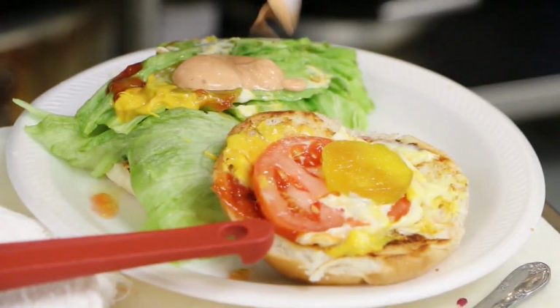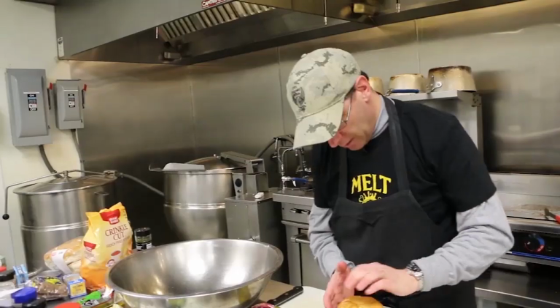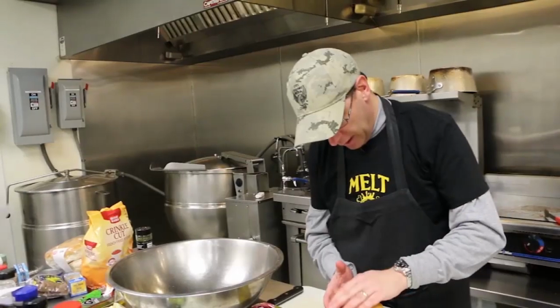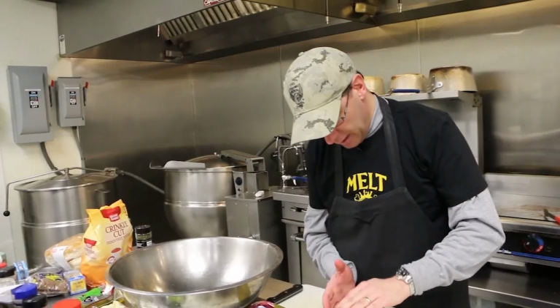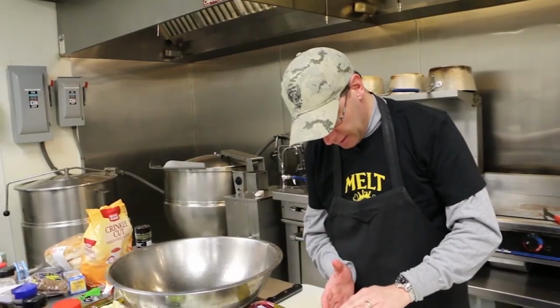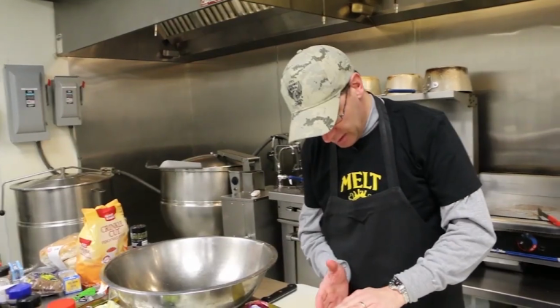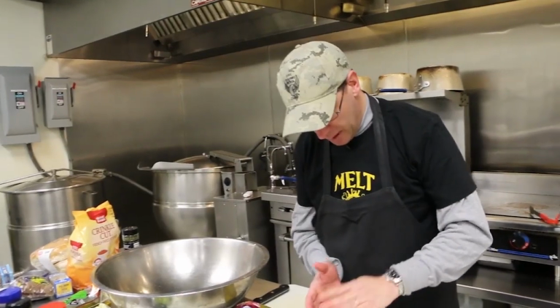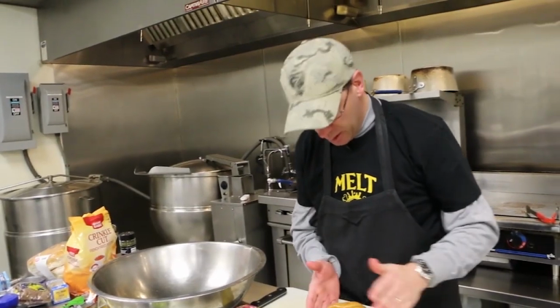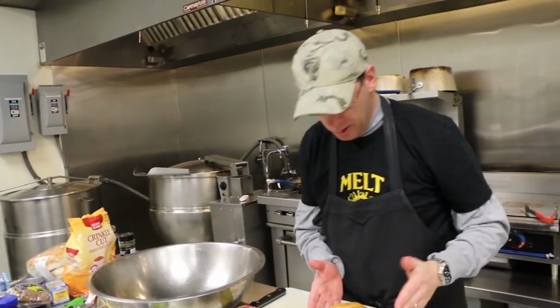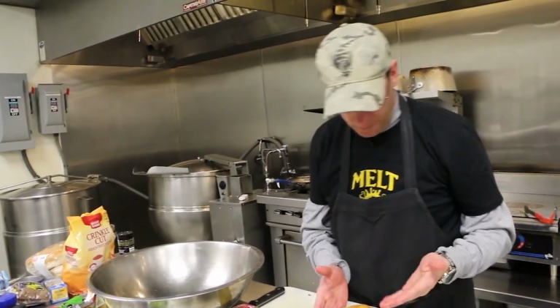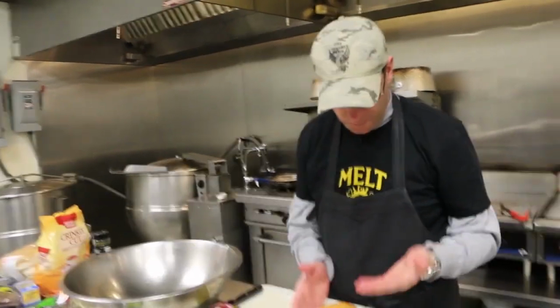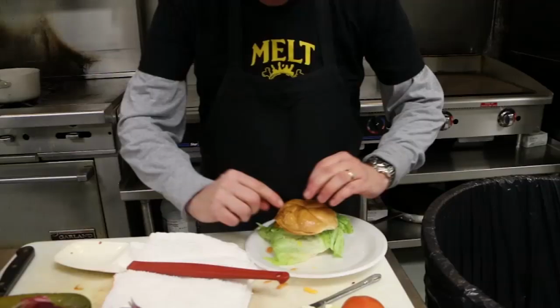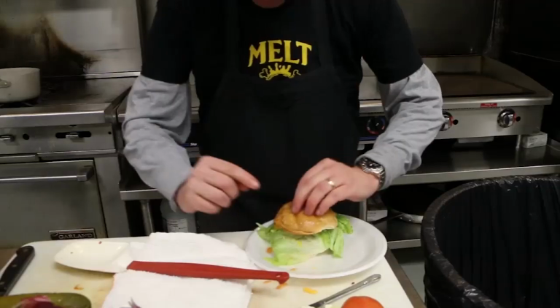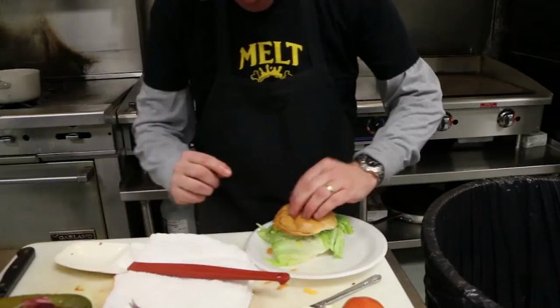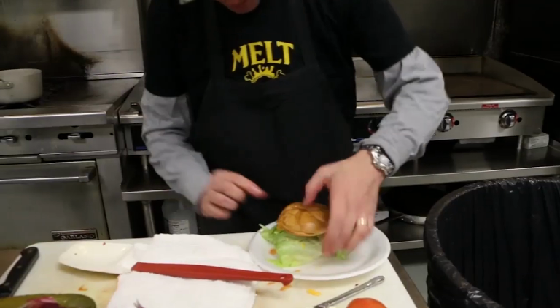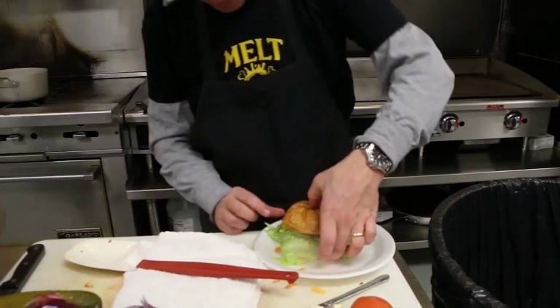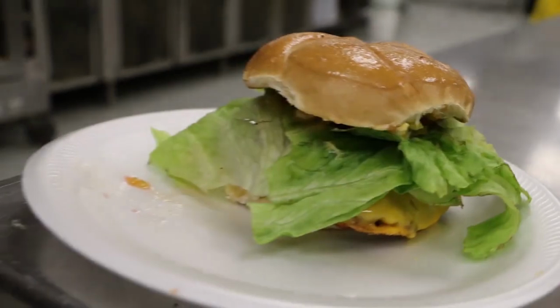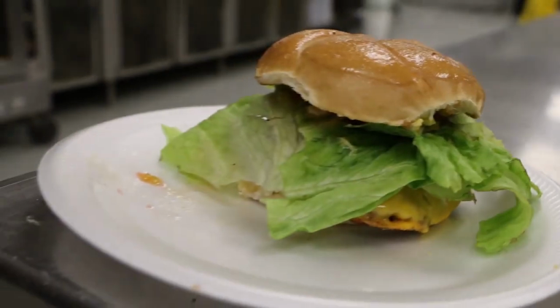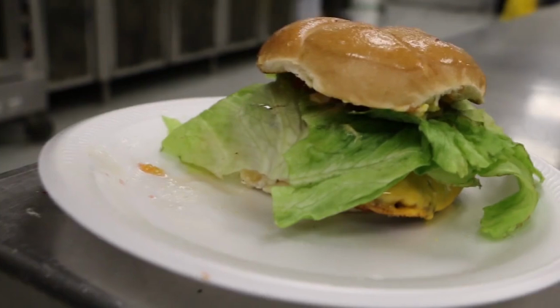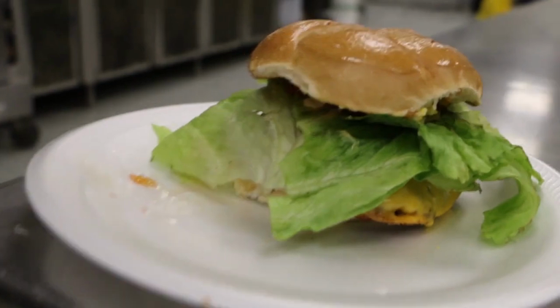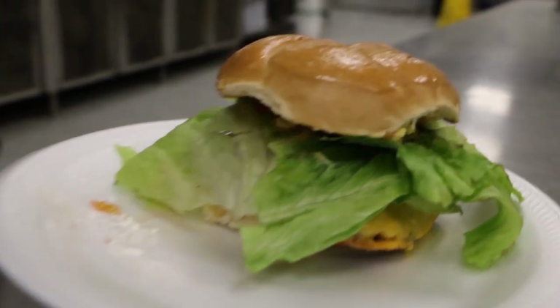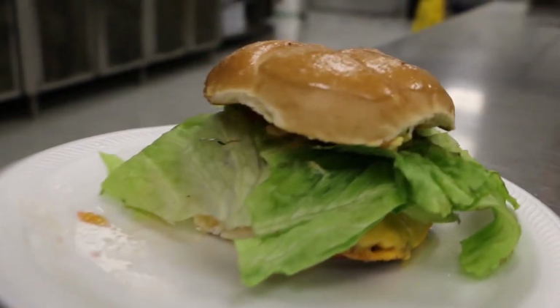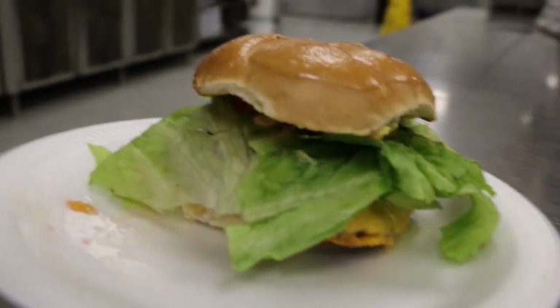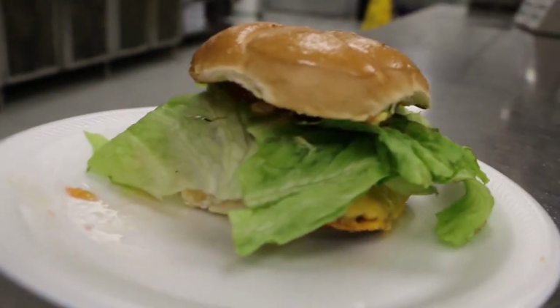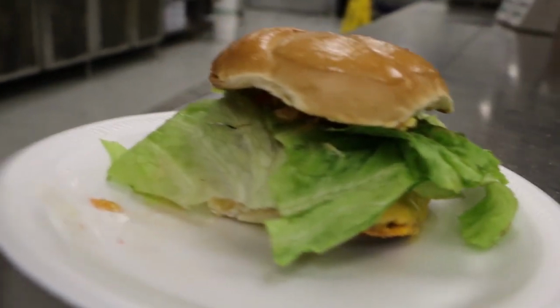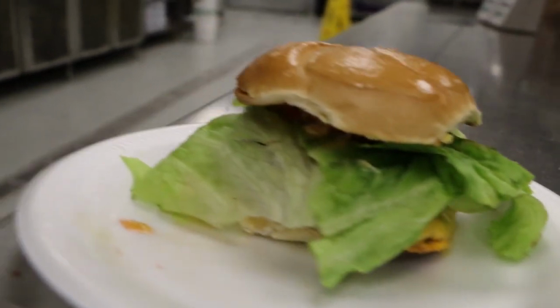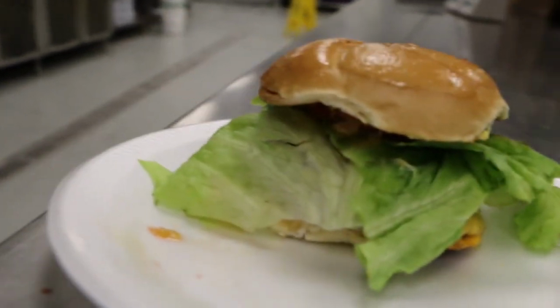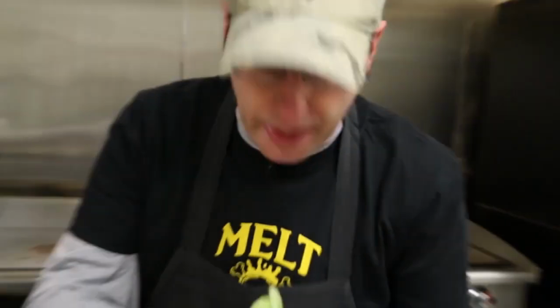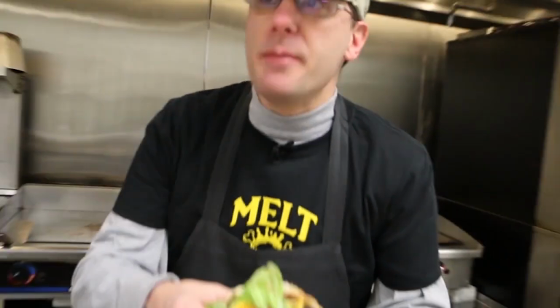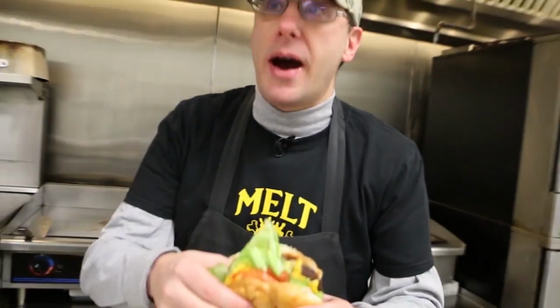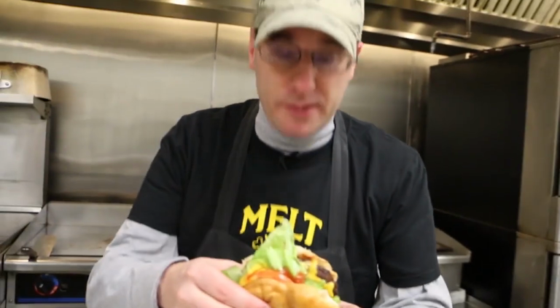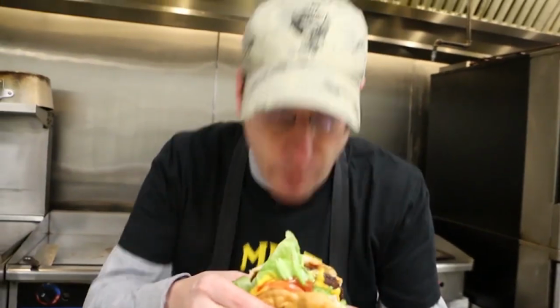Okay, then there's my burger. And bottoms up.